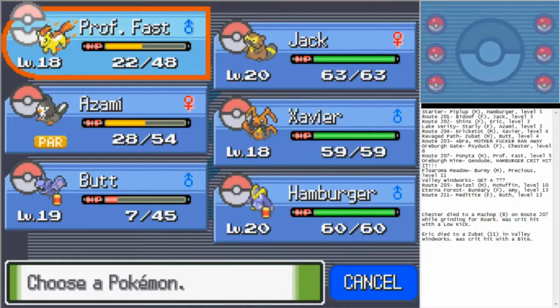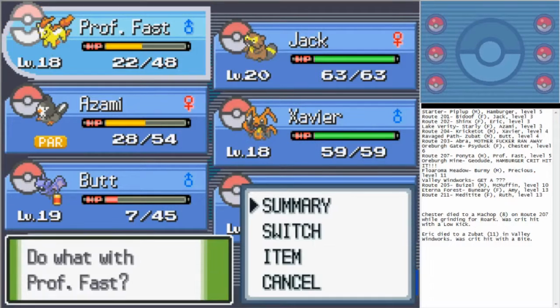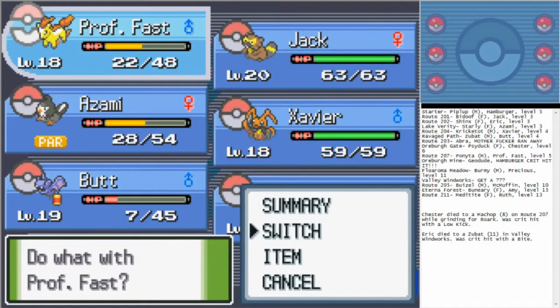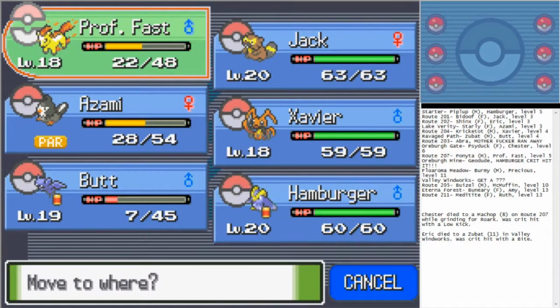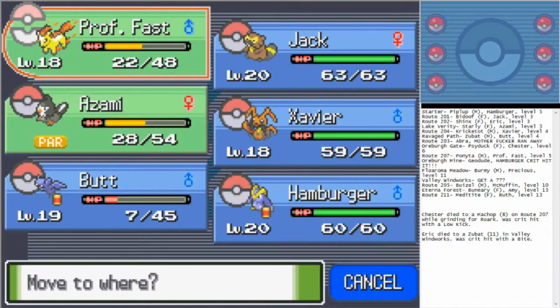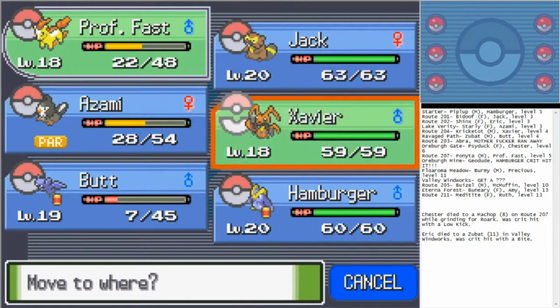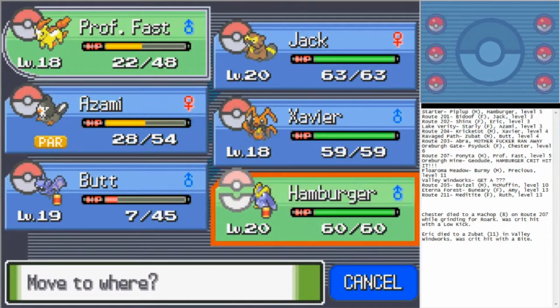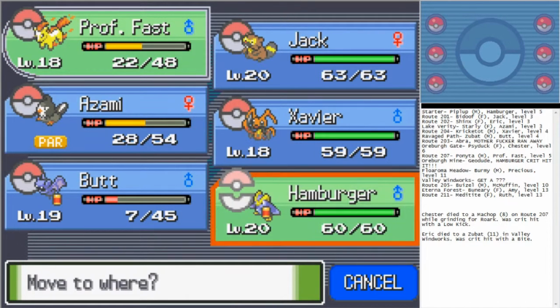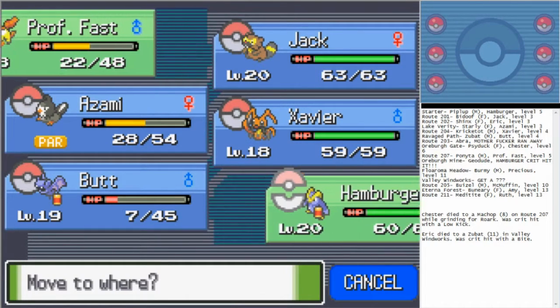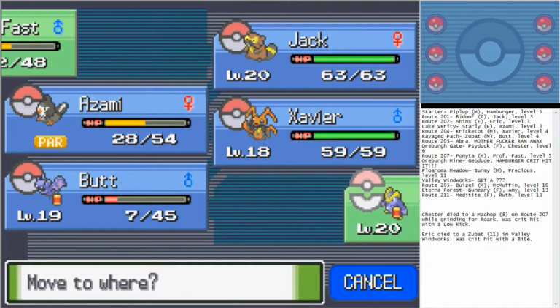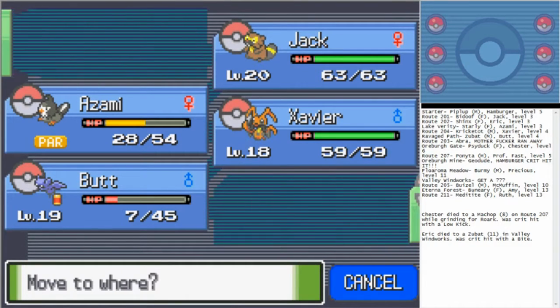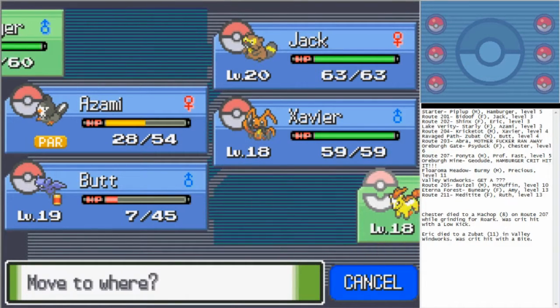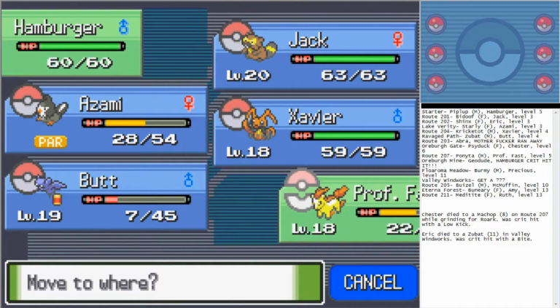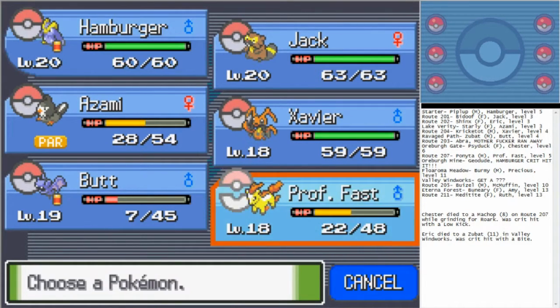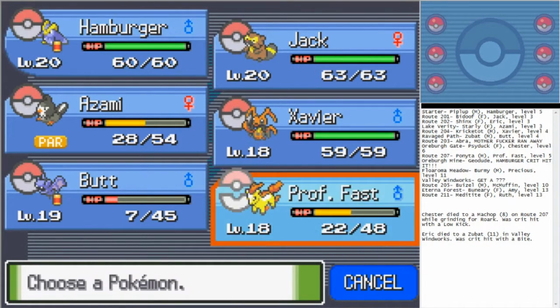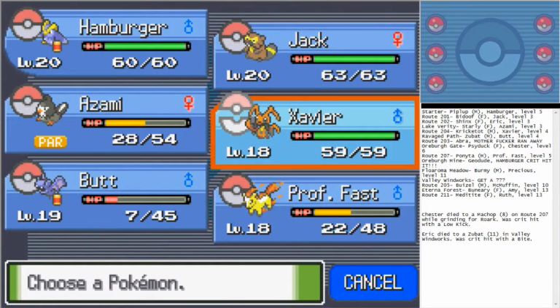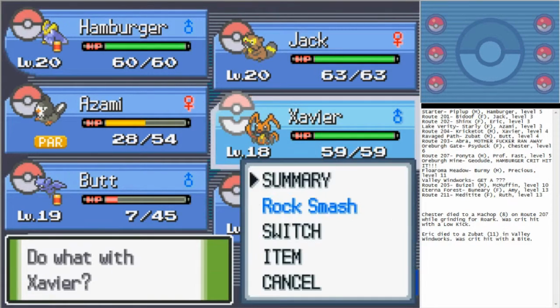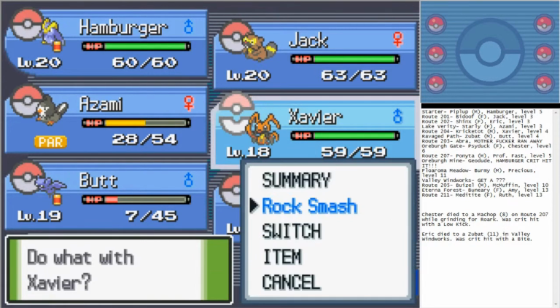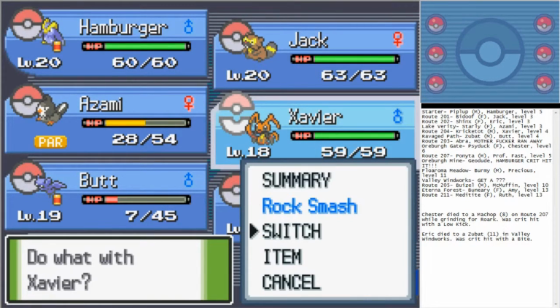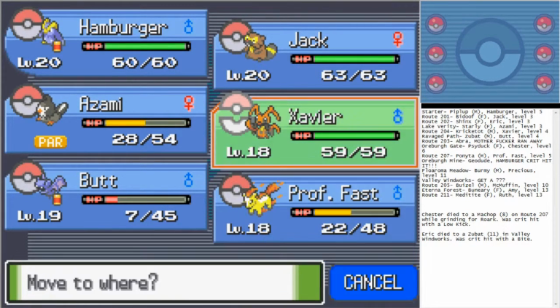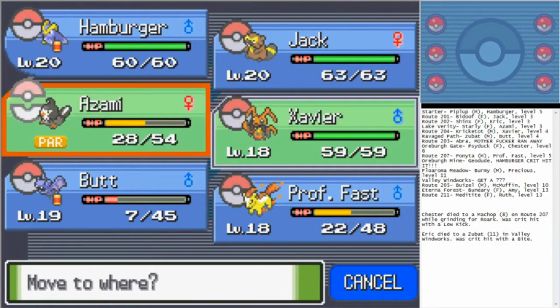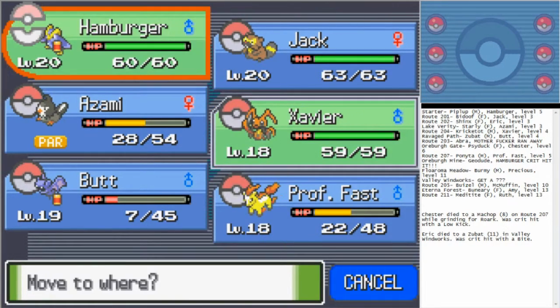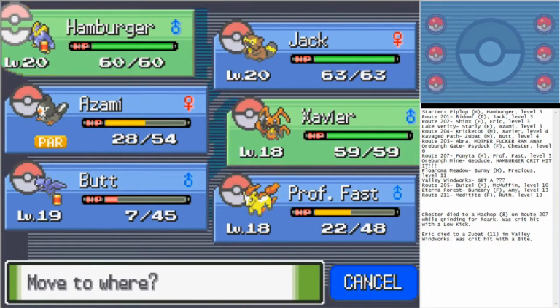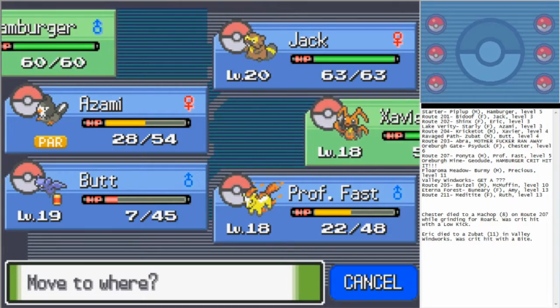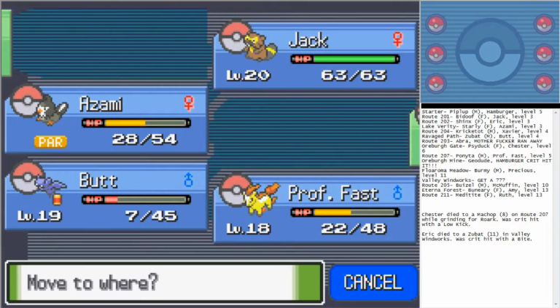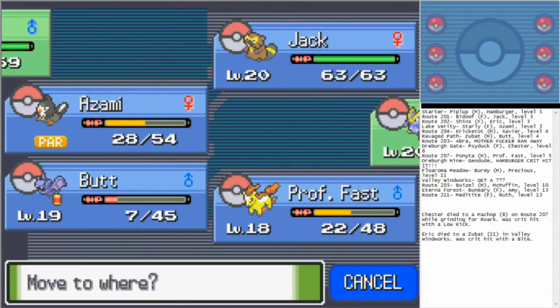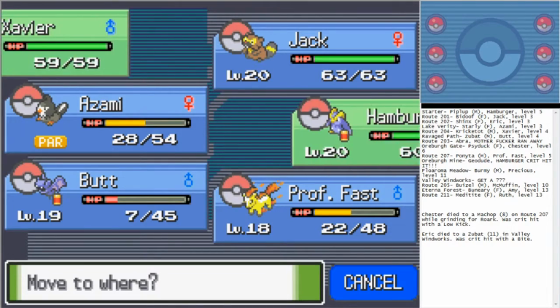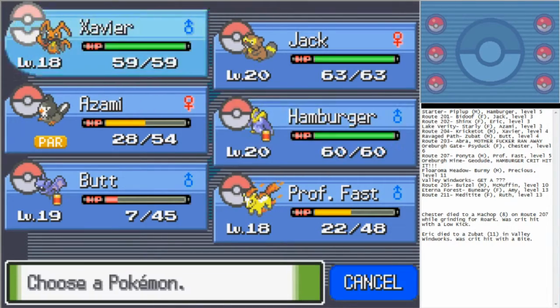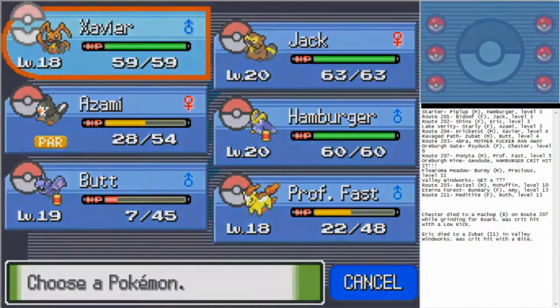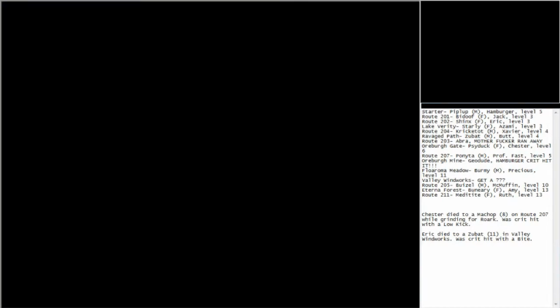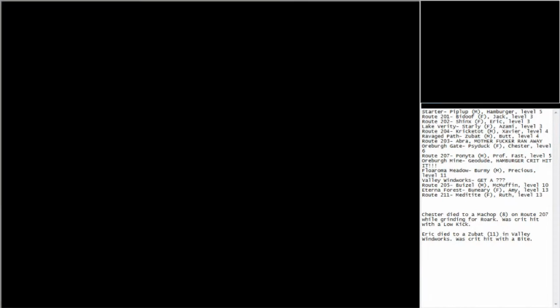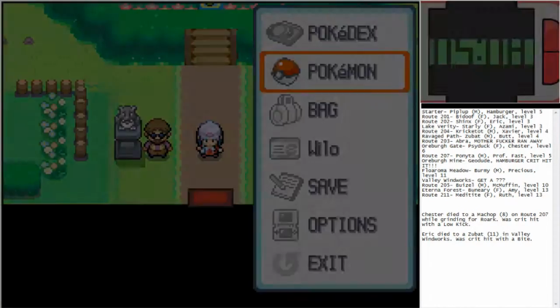Professor Fast, good work. The zombie's now level 20, so Xavier, you're up.